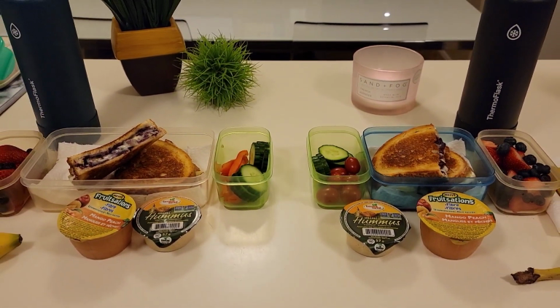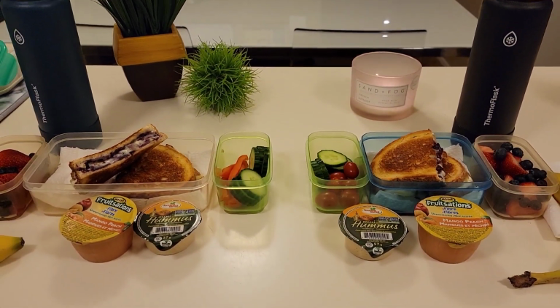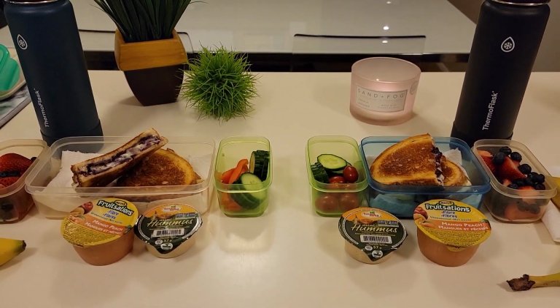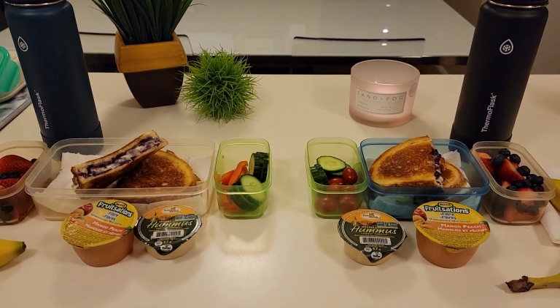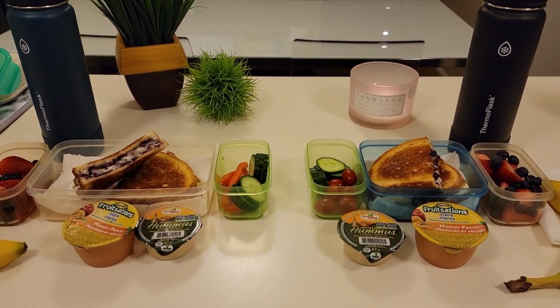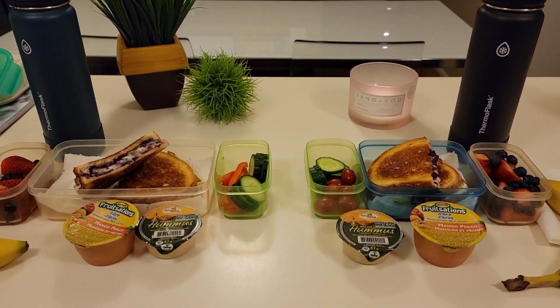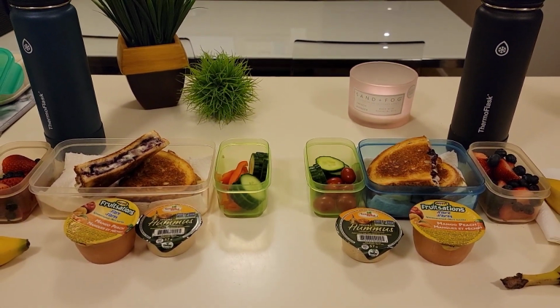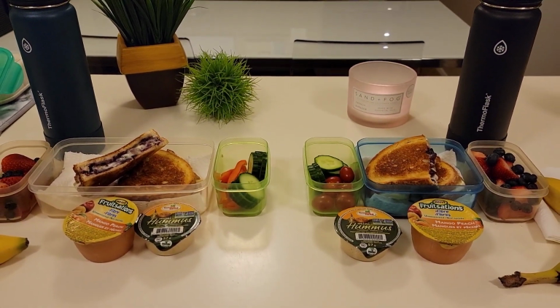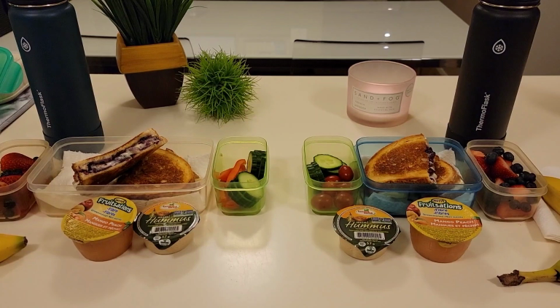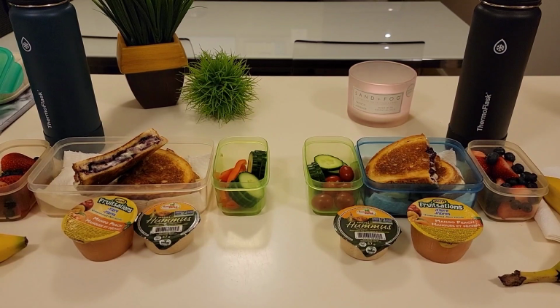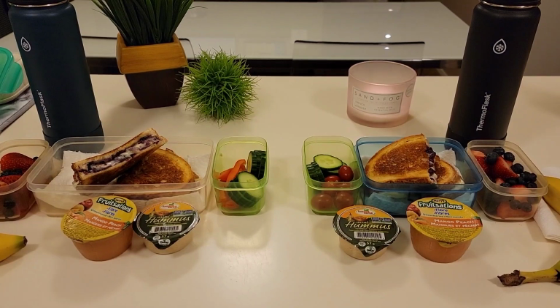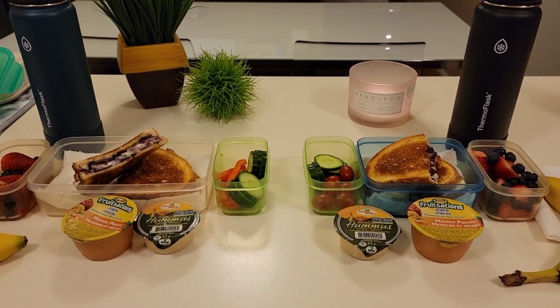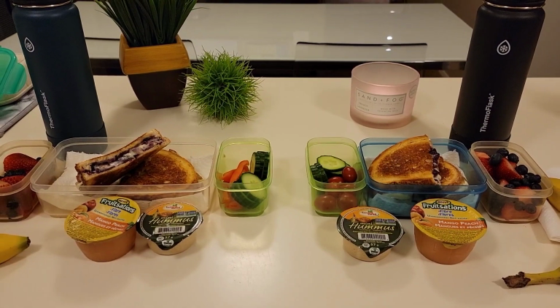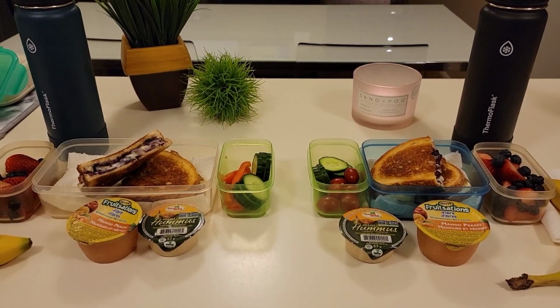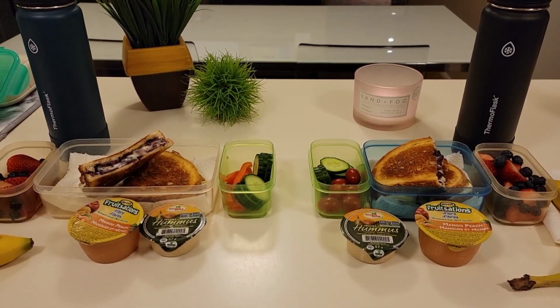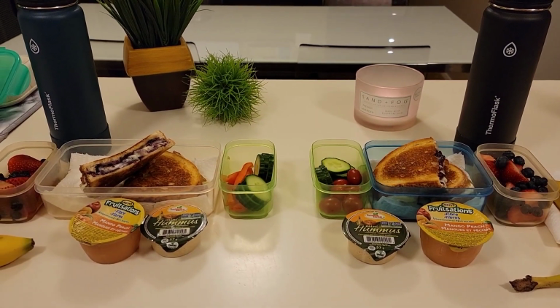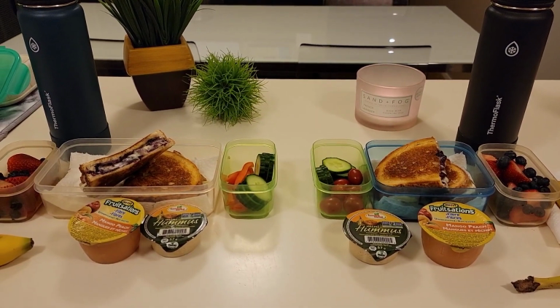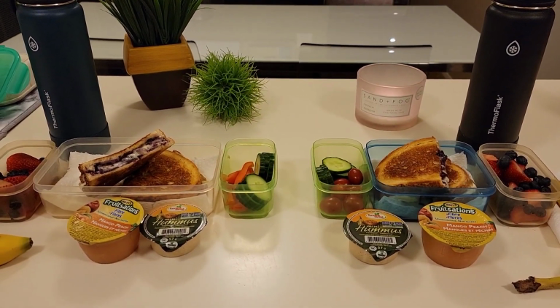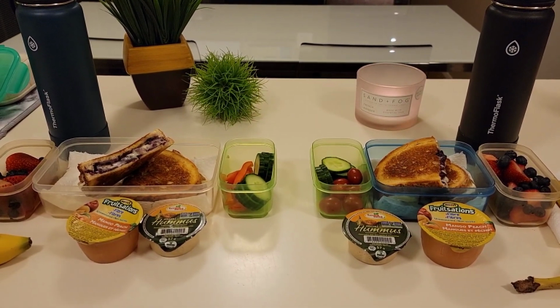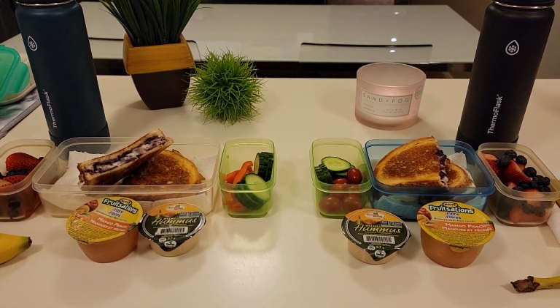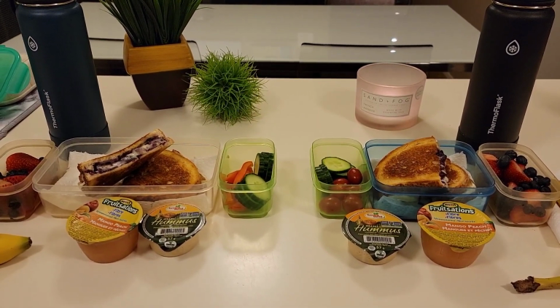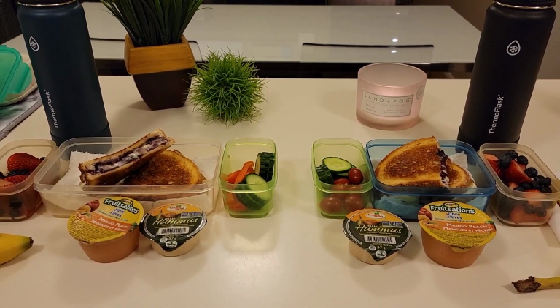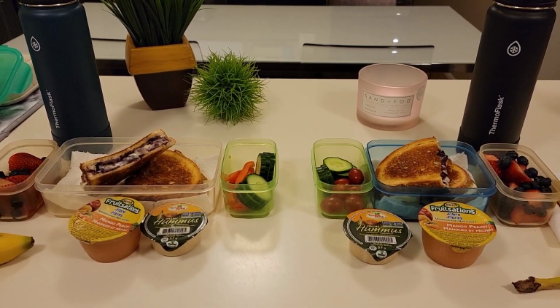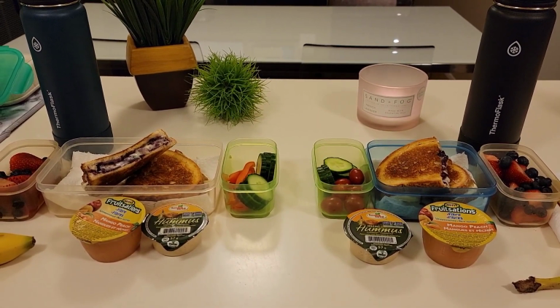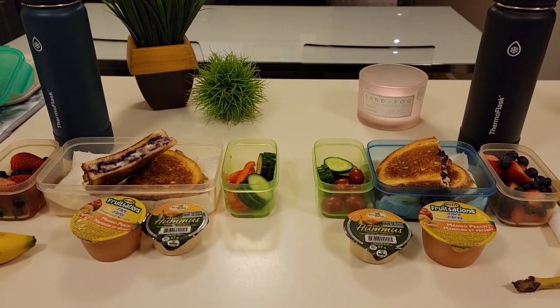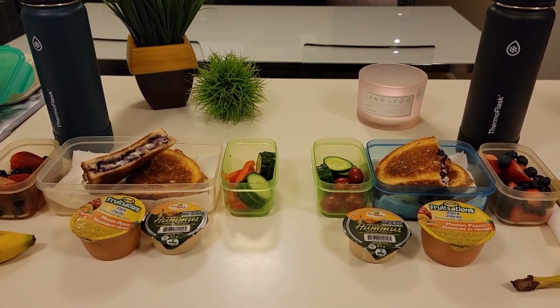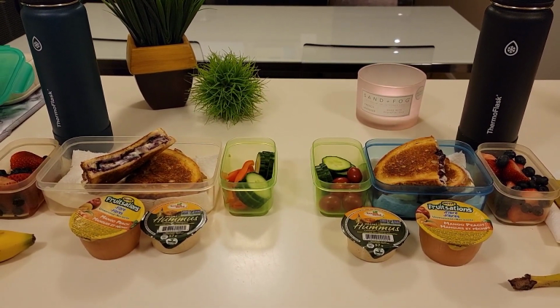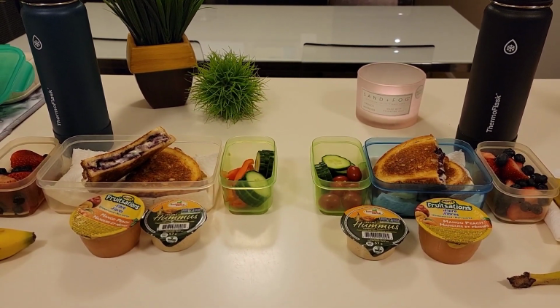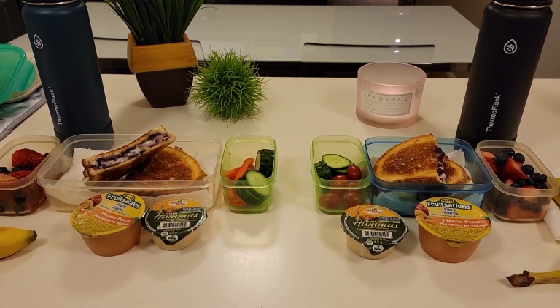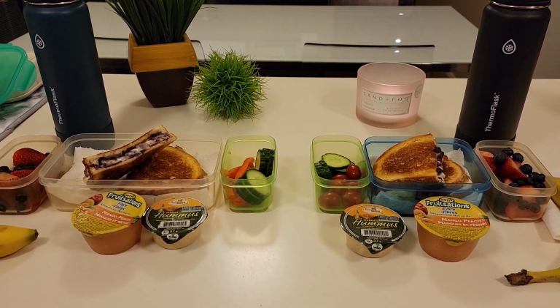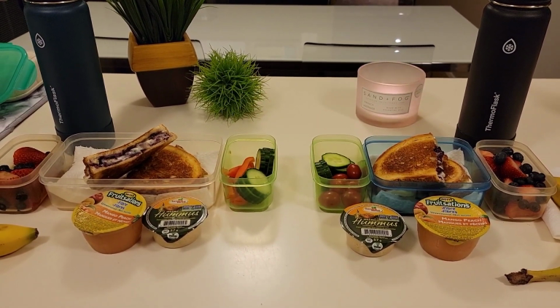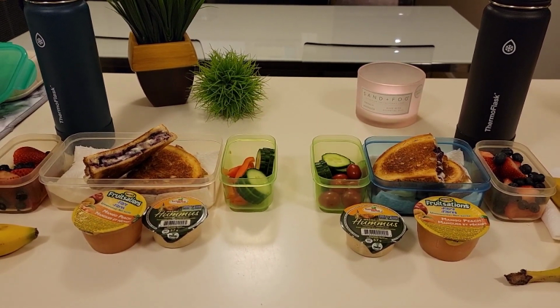All right guys, that is what the boys are having for lunch today. As always, I will meet you right back here after school. Have a great day.